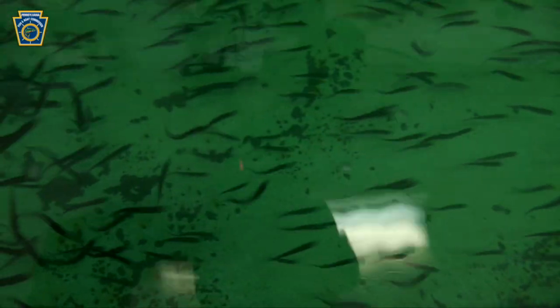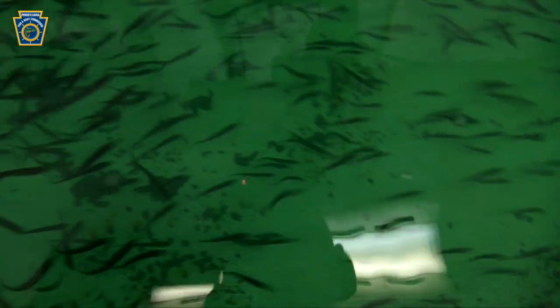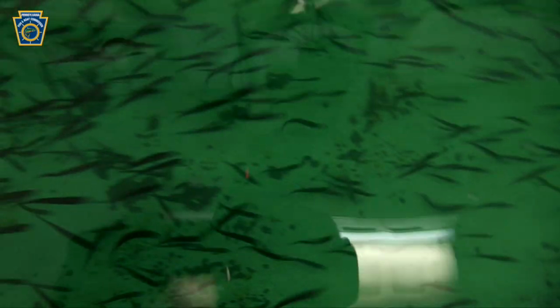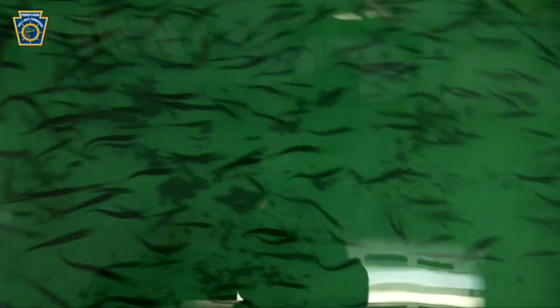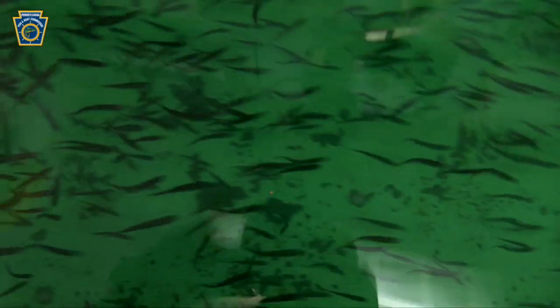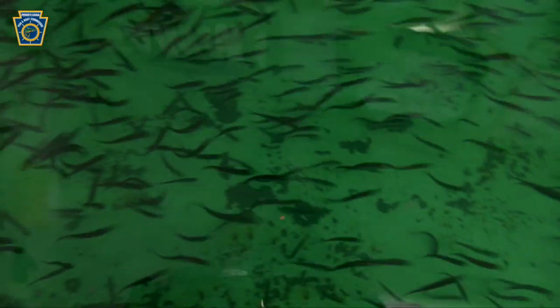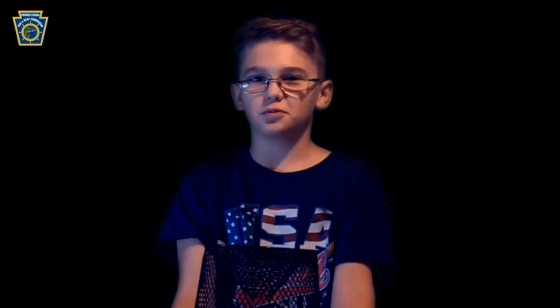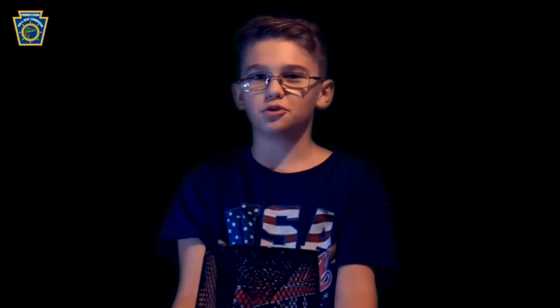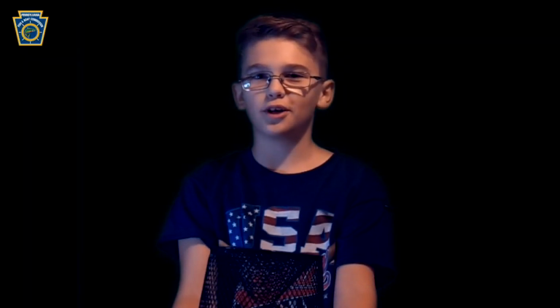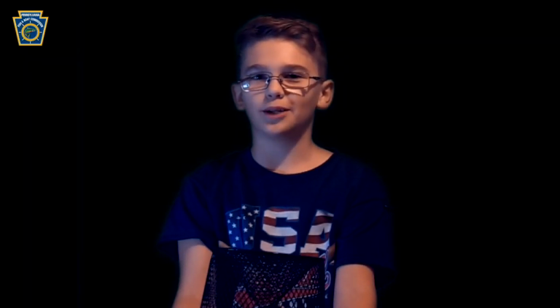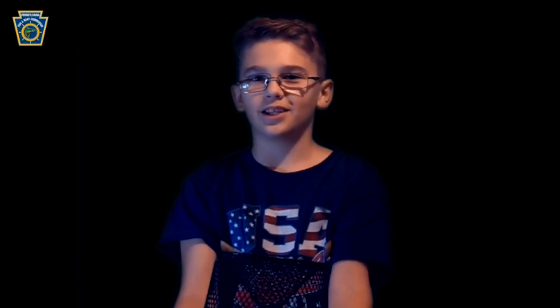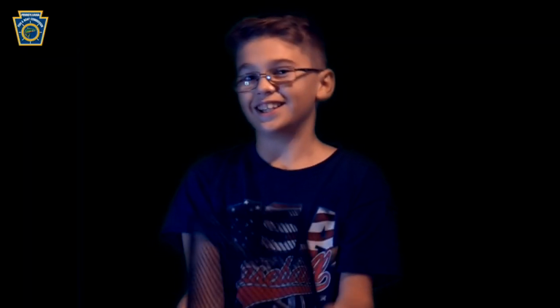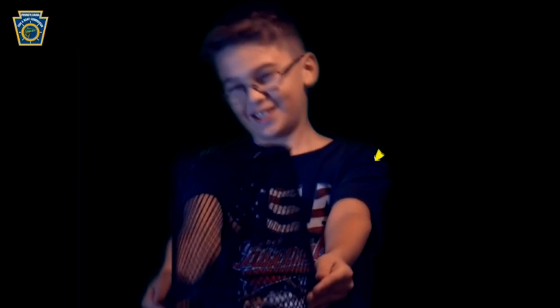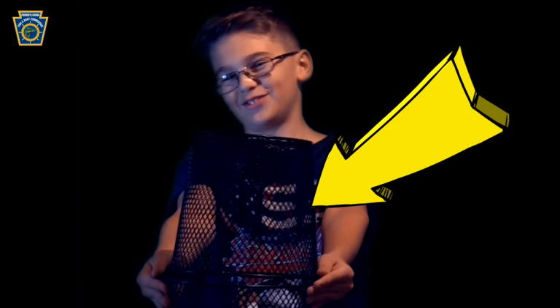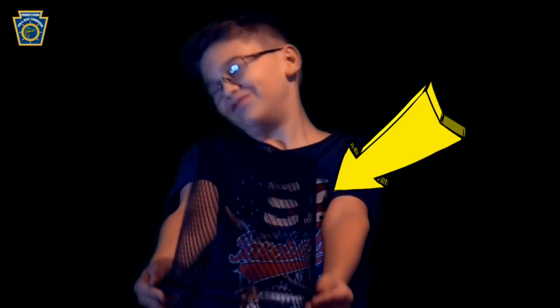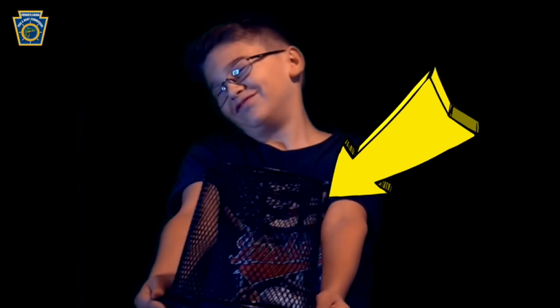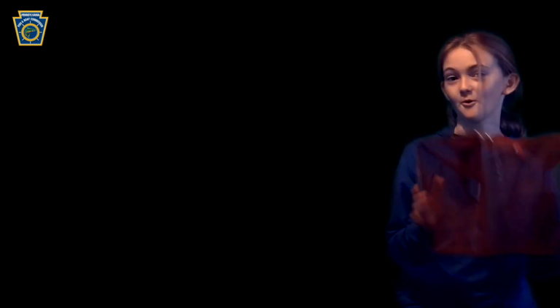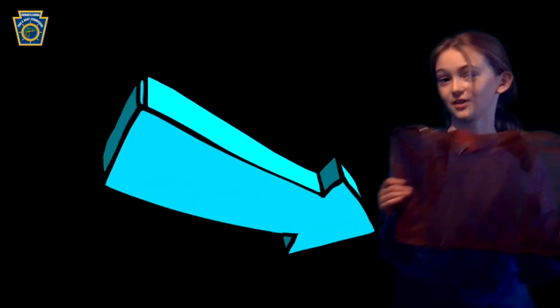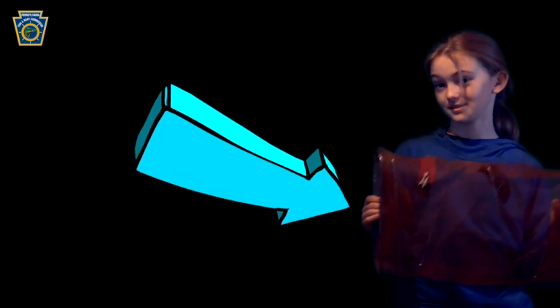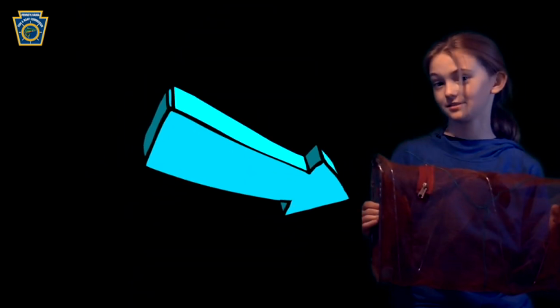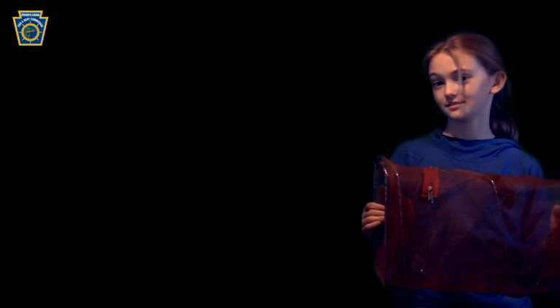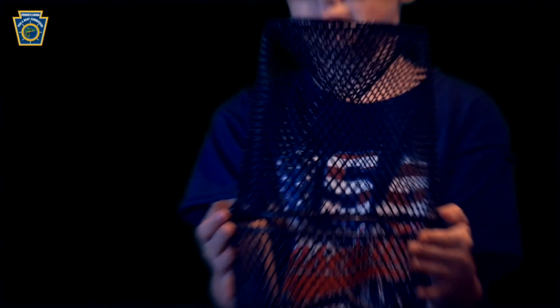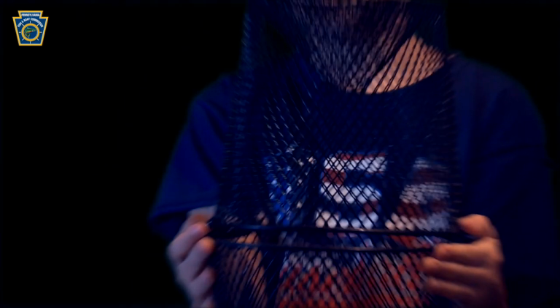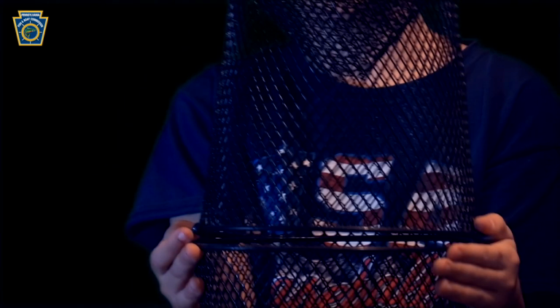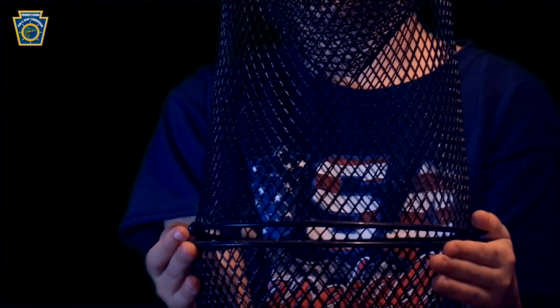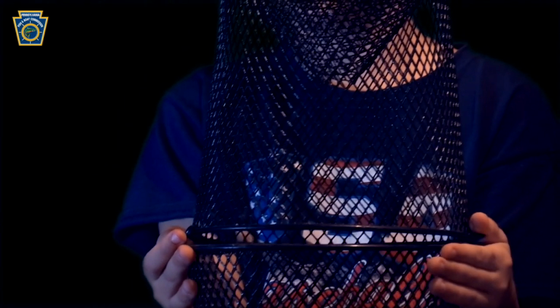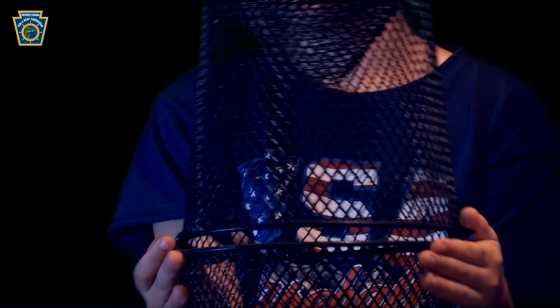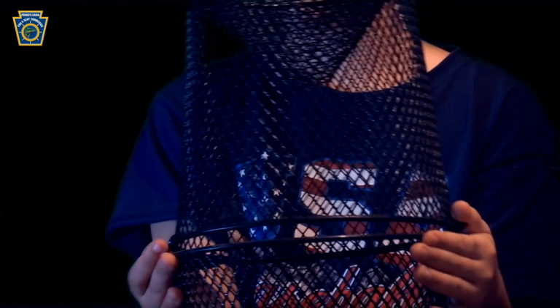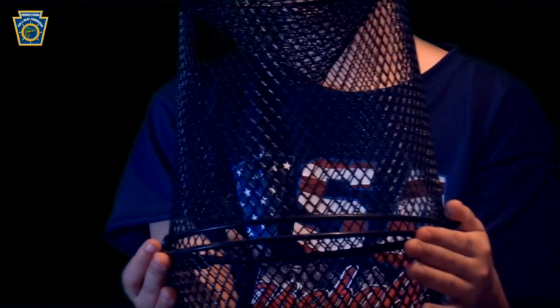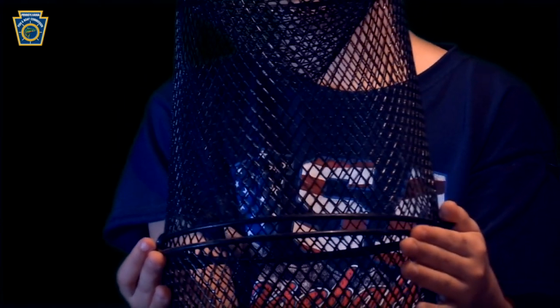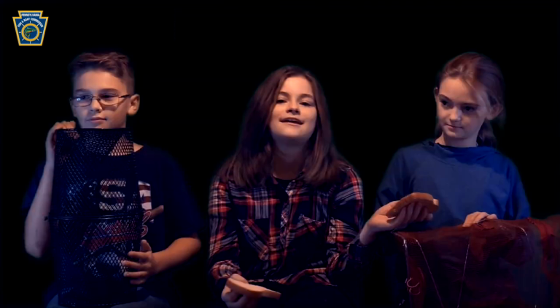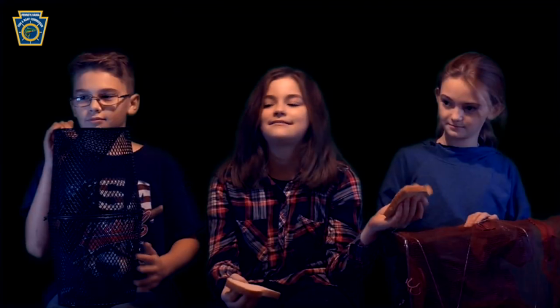To catch our minnows, we use minnow traps like this, or this. We put a piece of bread in it.